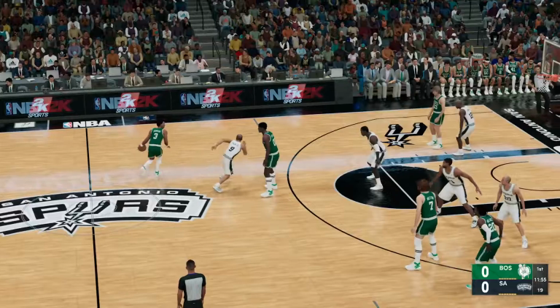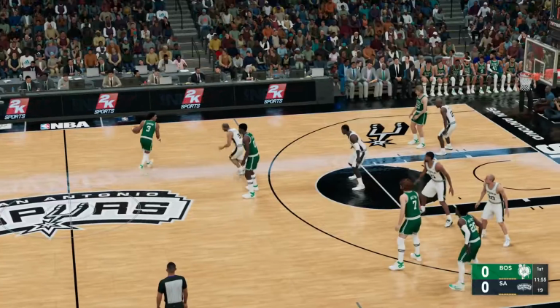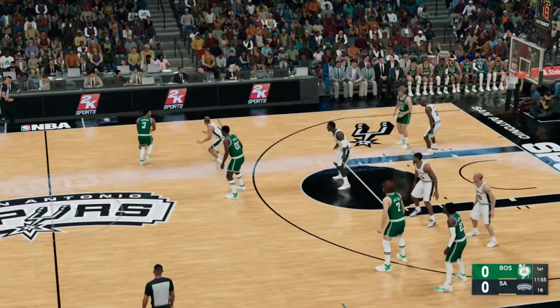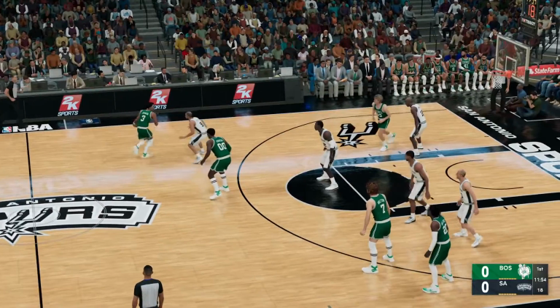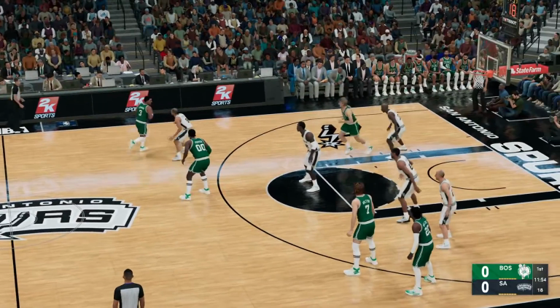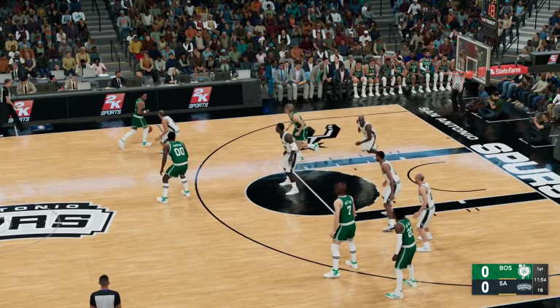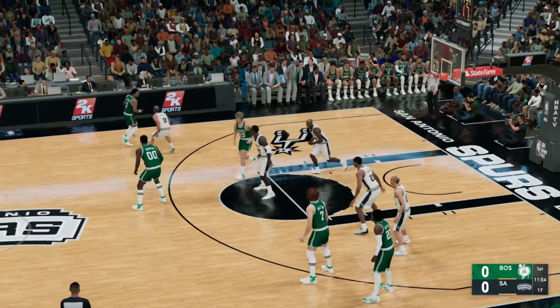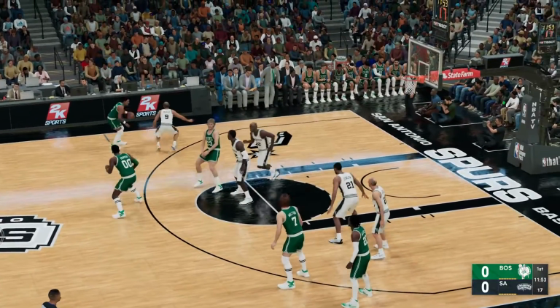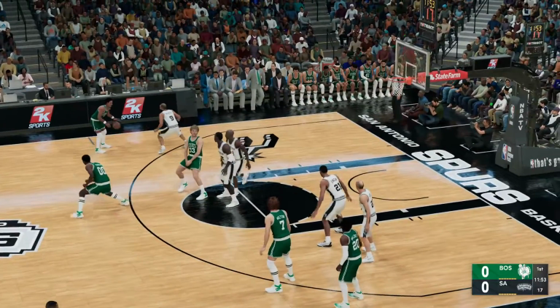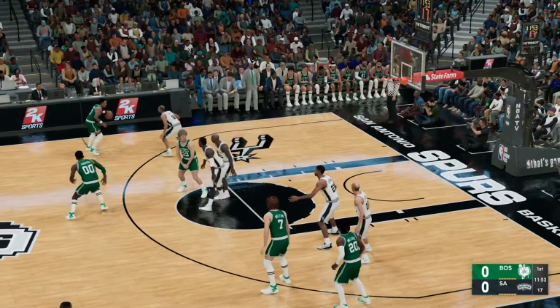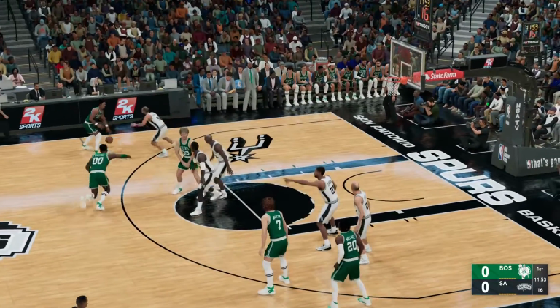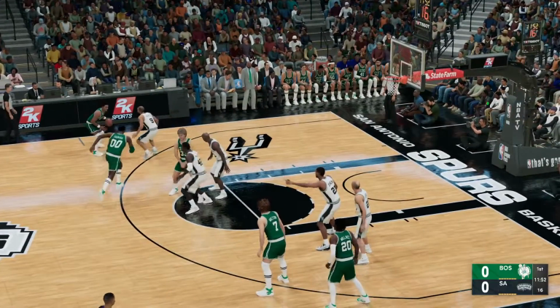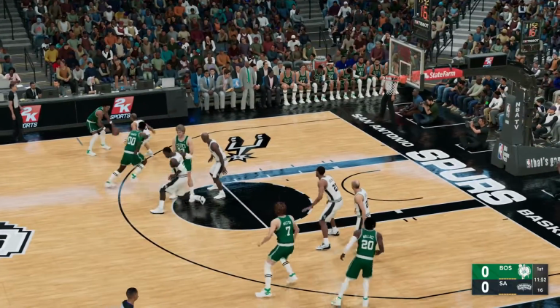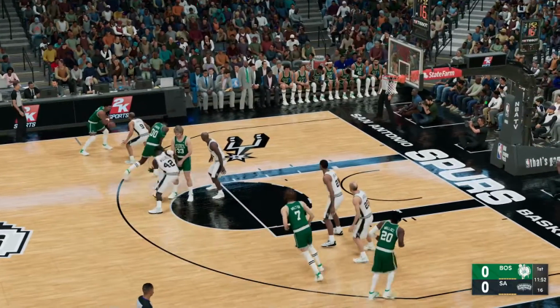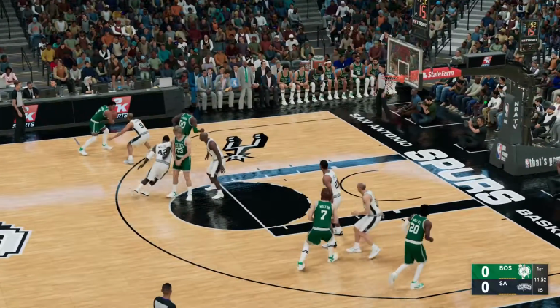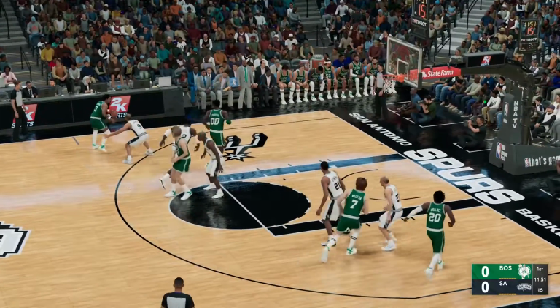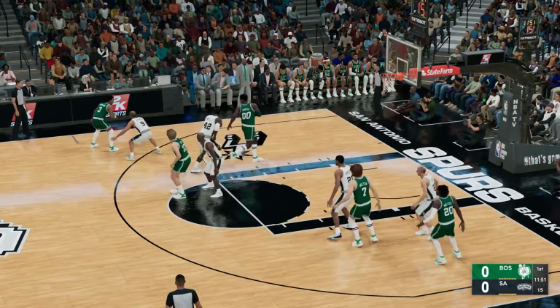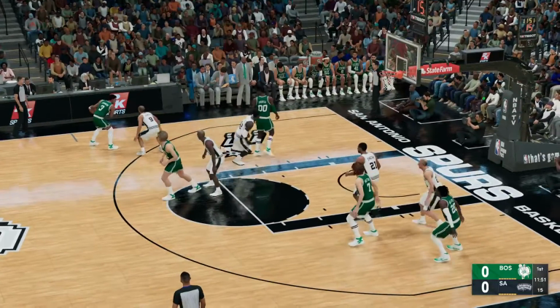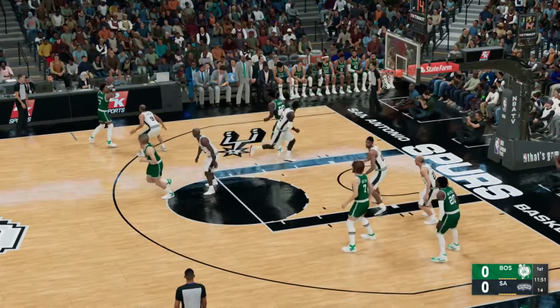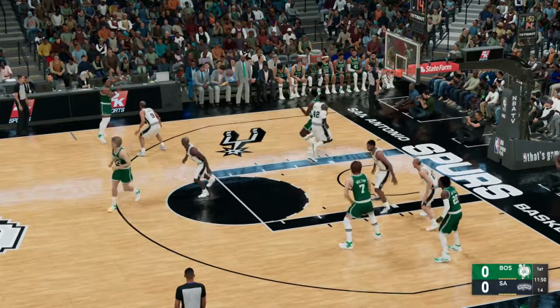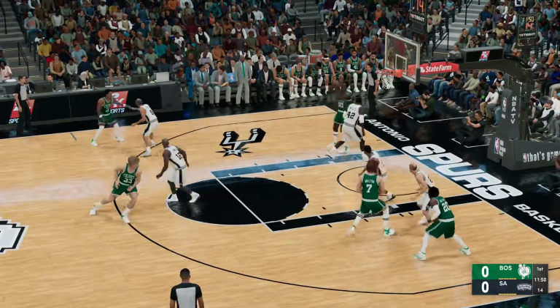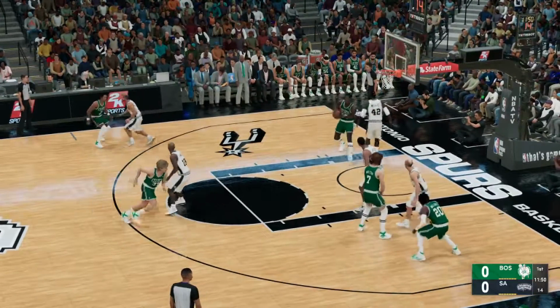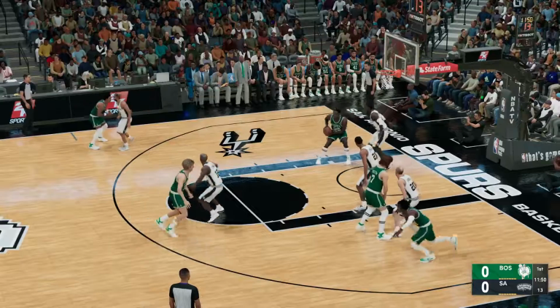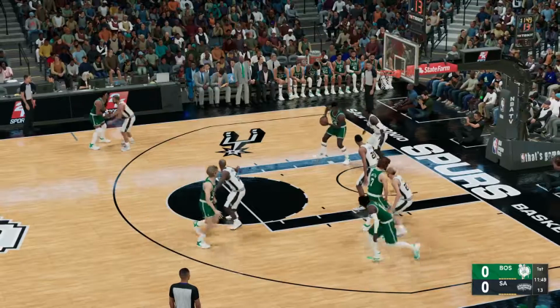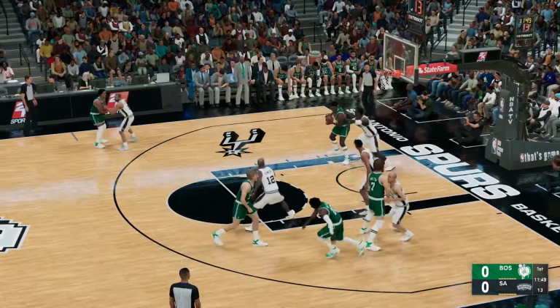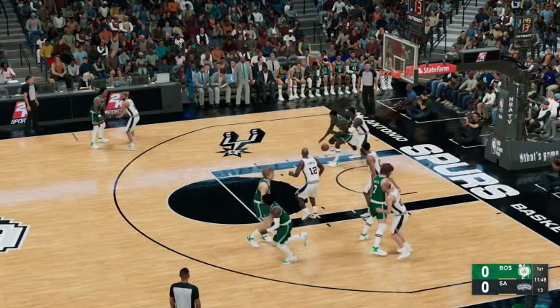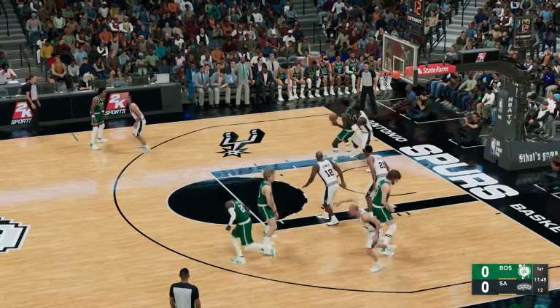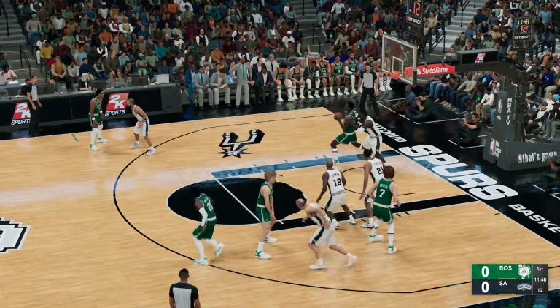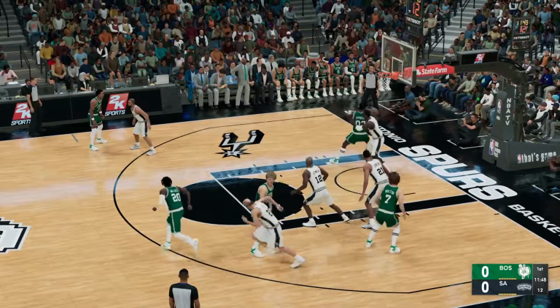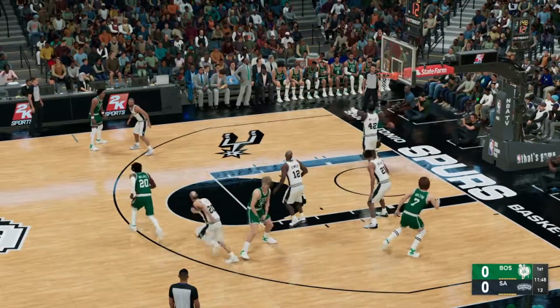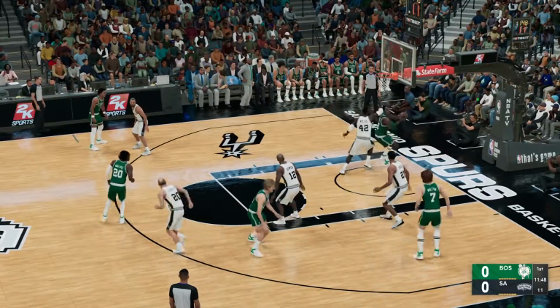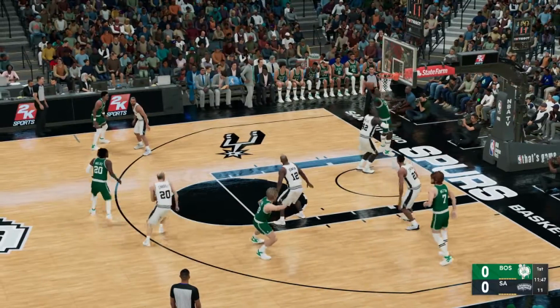Look at the Boston Celtics starting lineup. We've got Bird. Johnson is out there with Wallace. Then it's Parrish, and it's Walton in at the four slot.